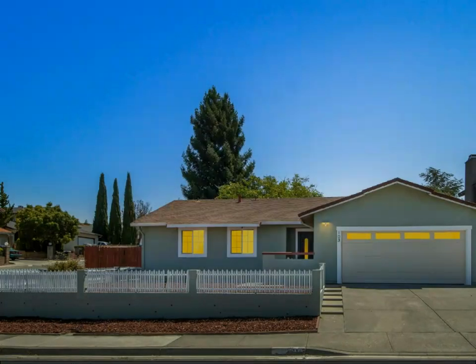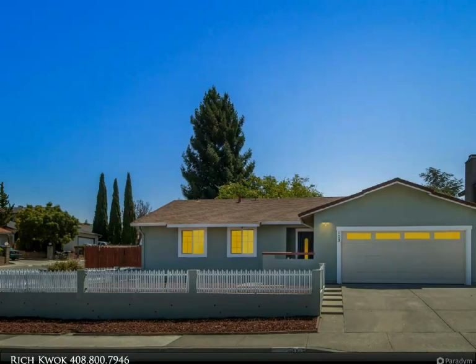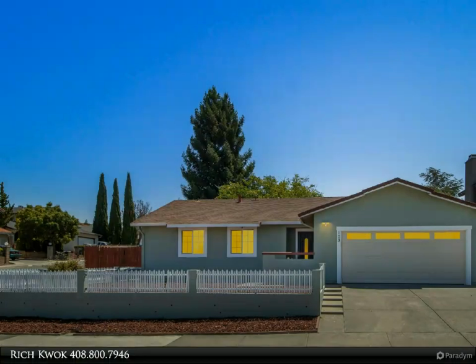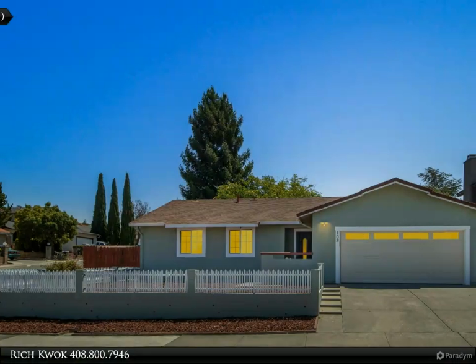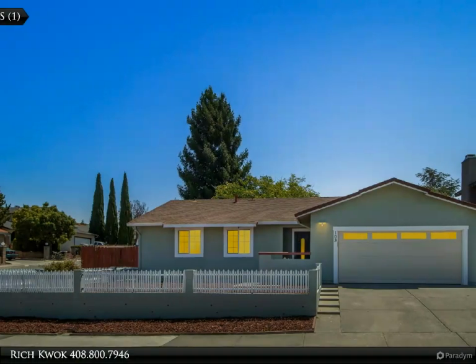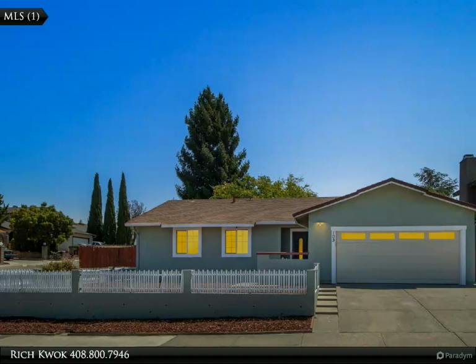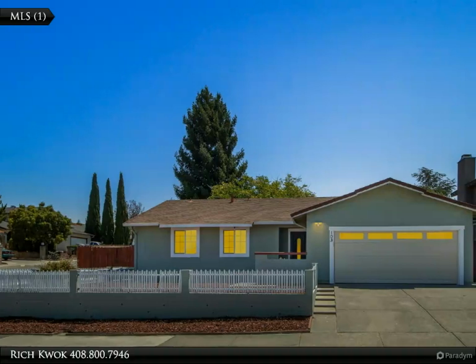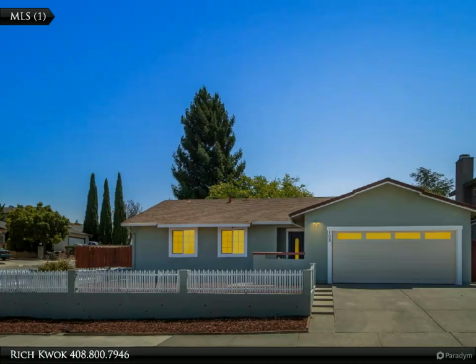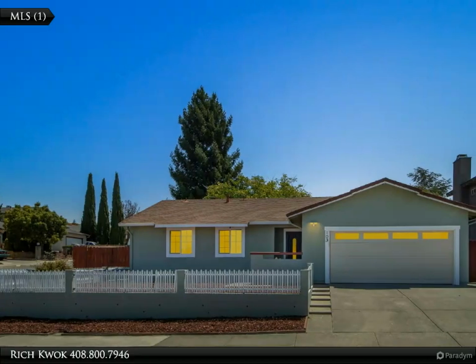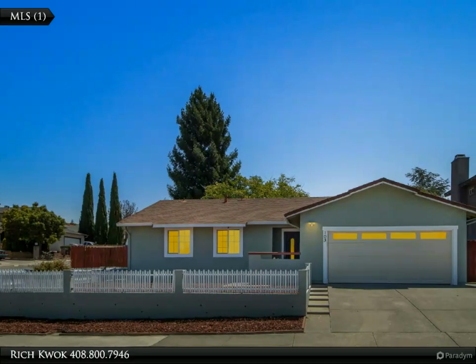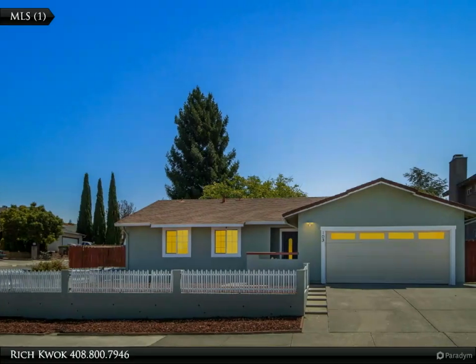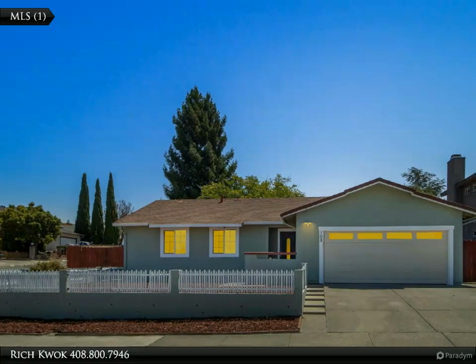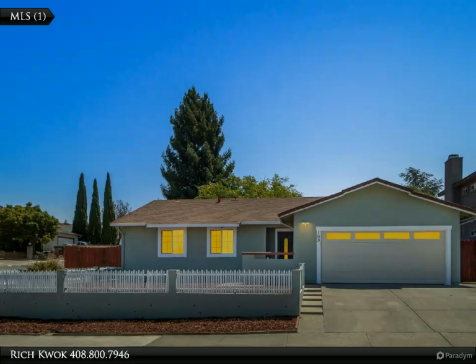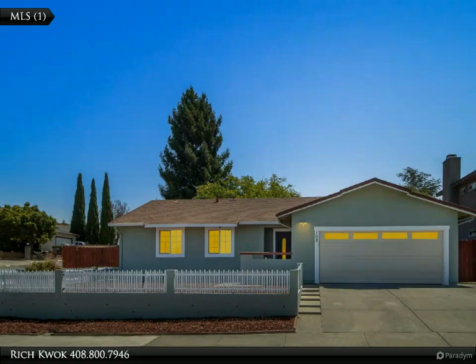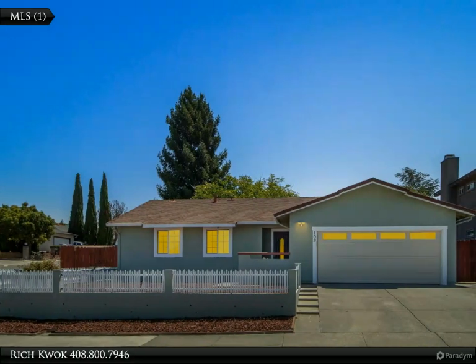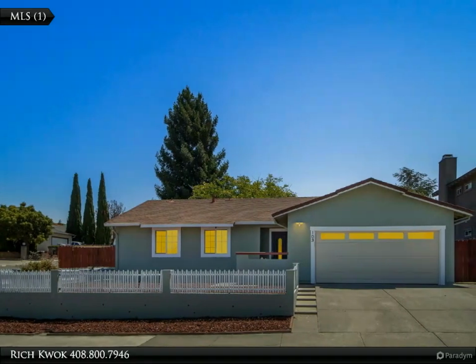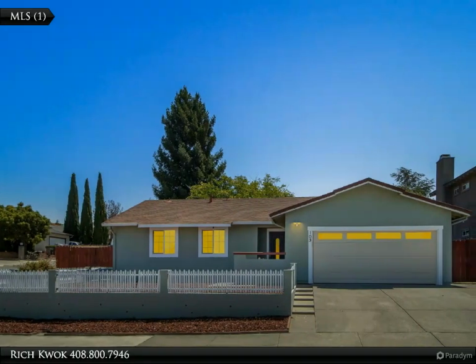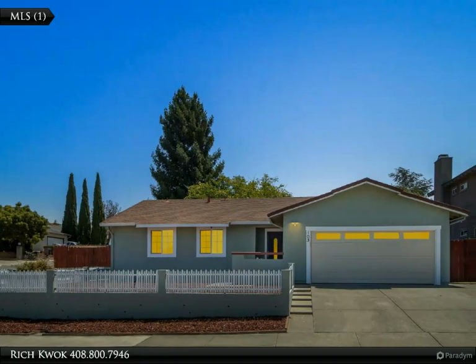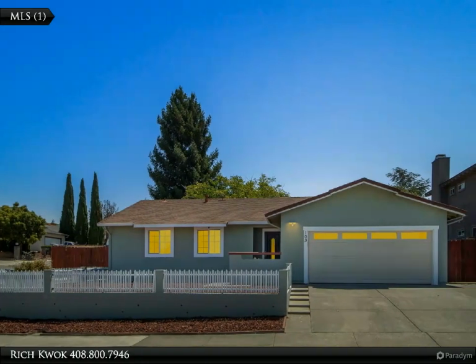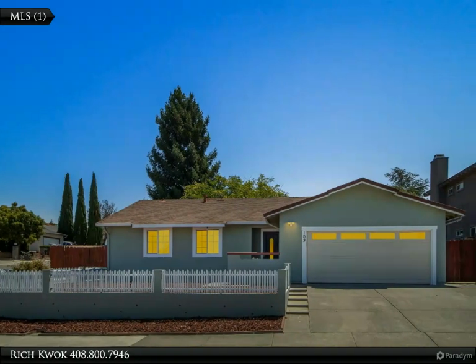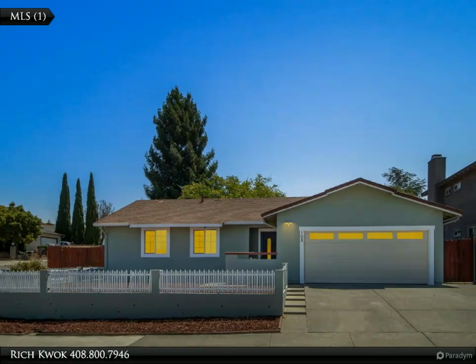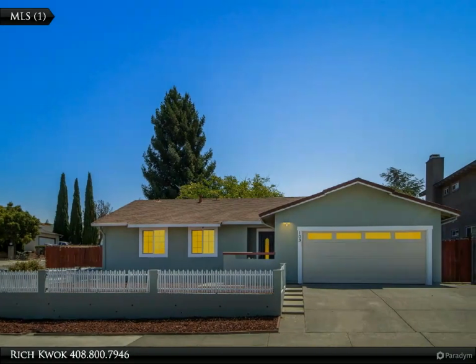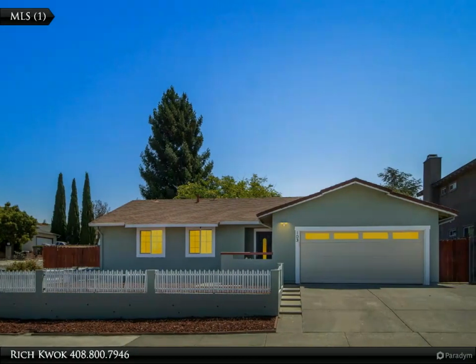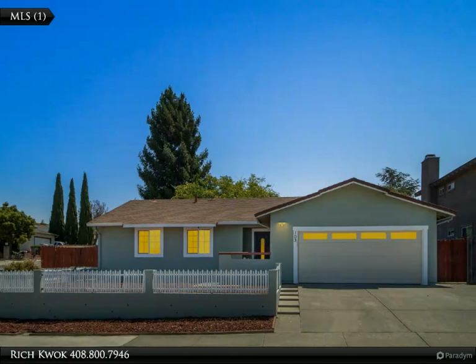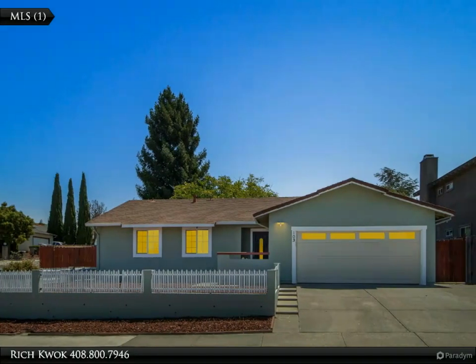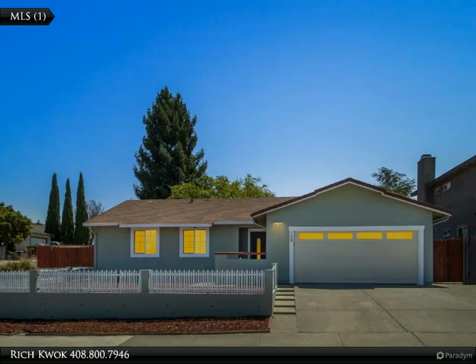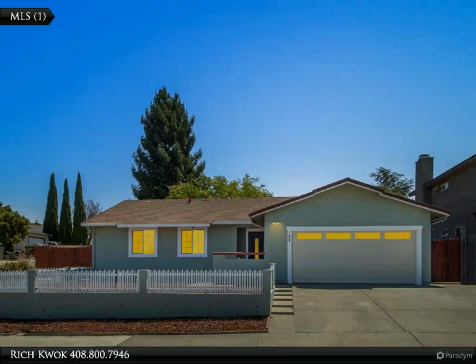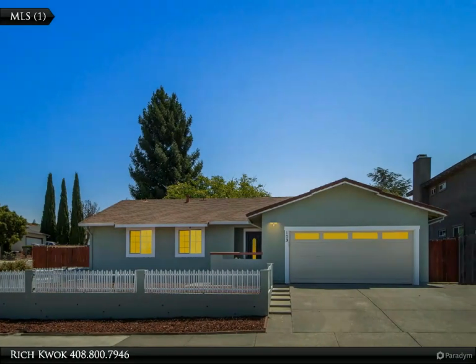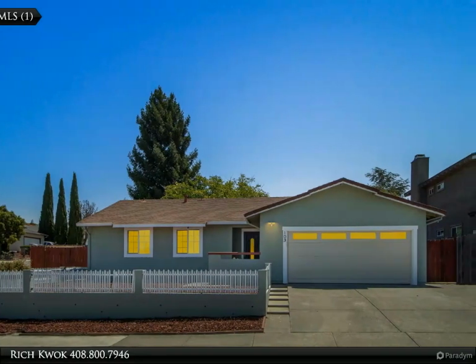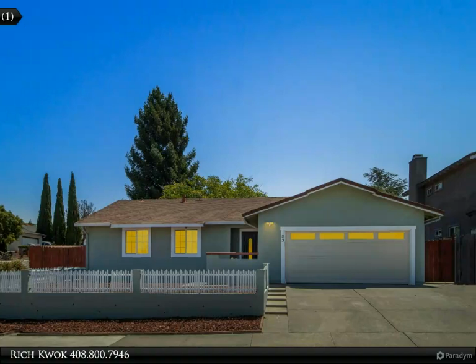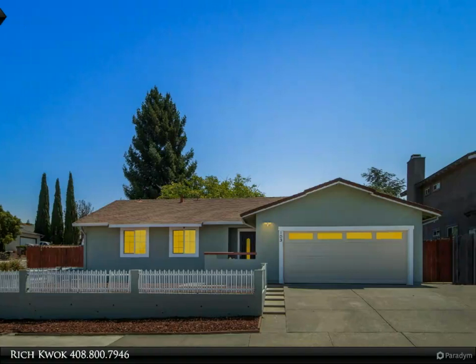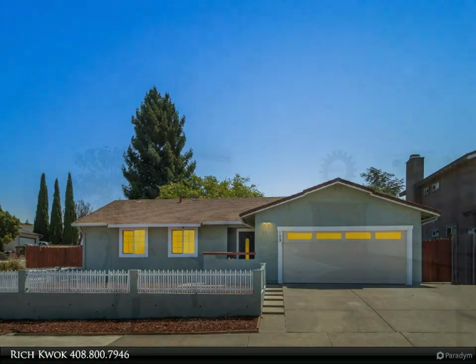This Century 21 Real Estate Alliance Property Video is presented by Rich Kwok. Video Tour.